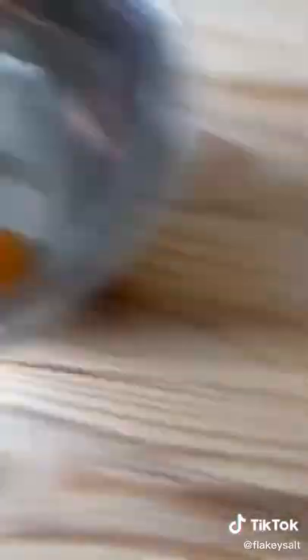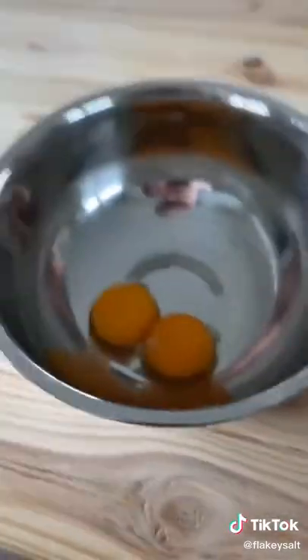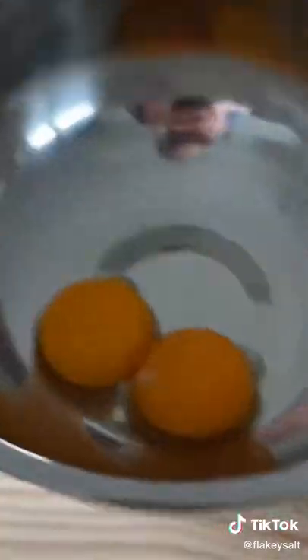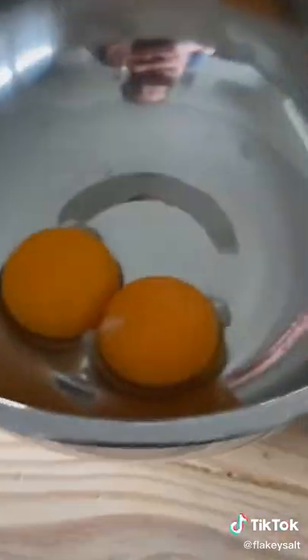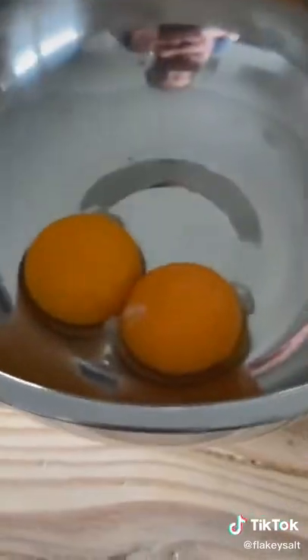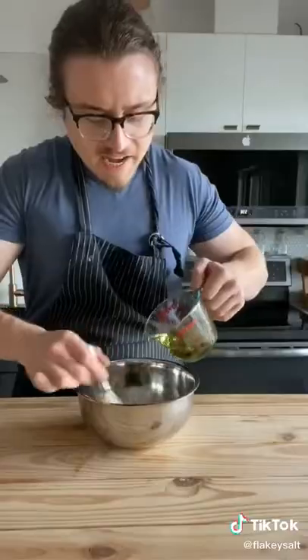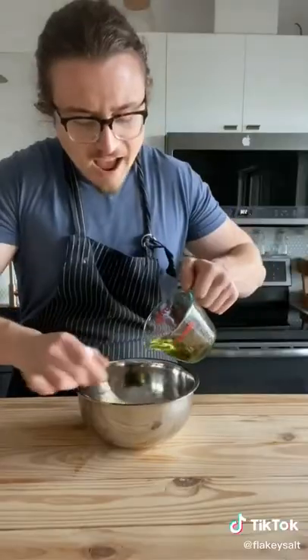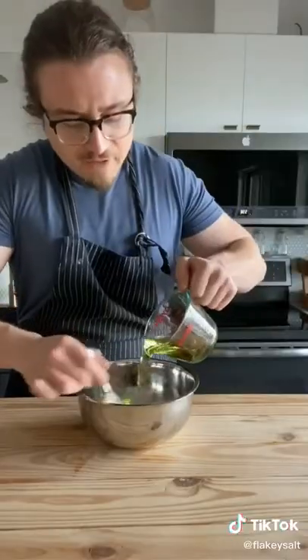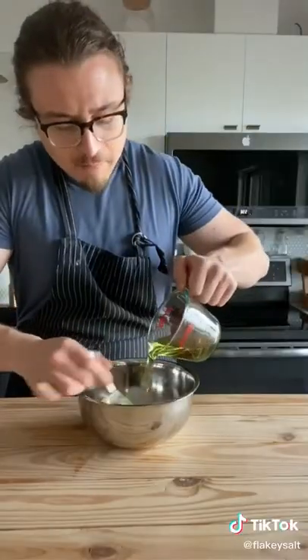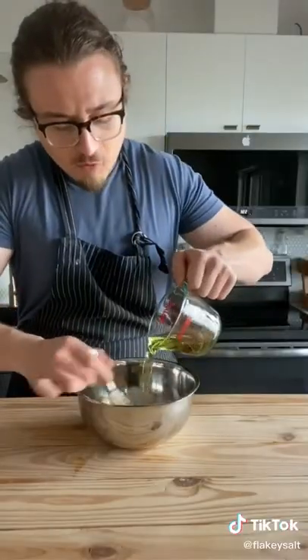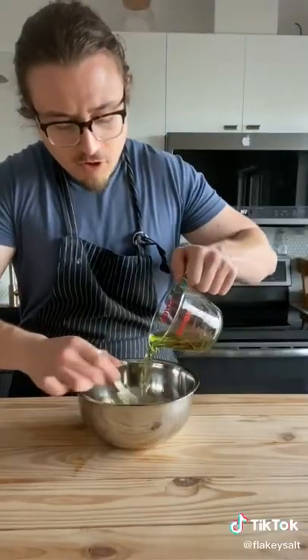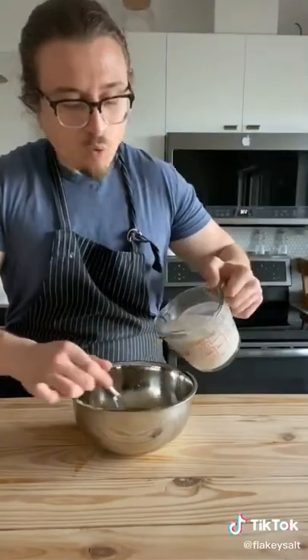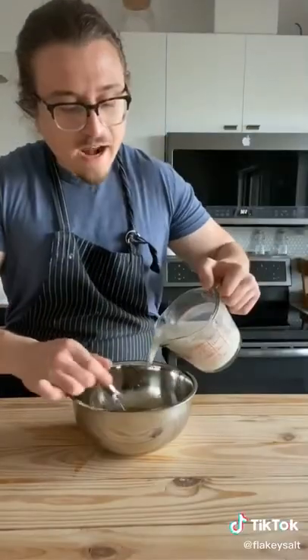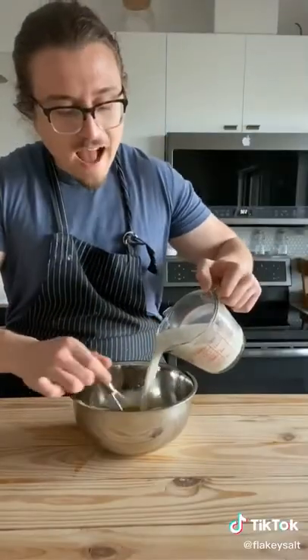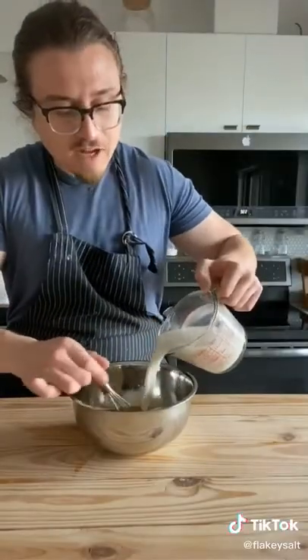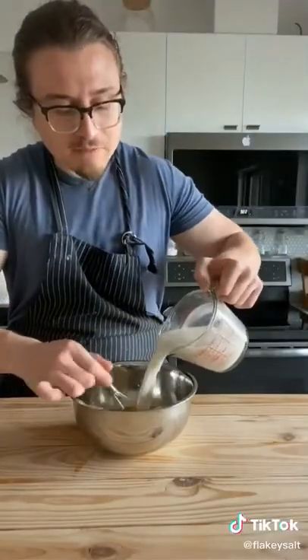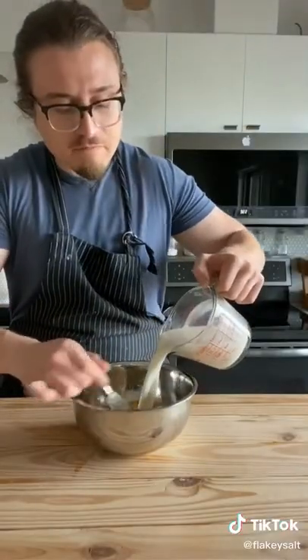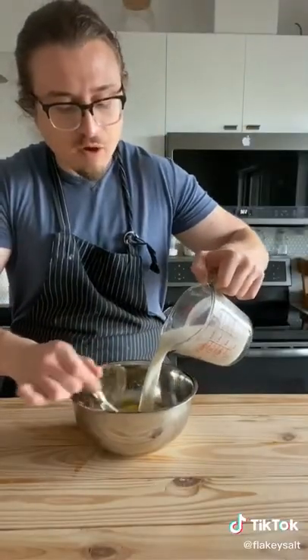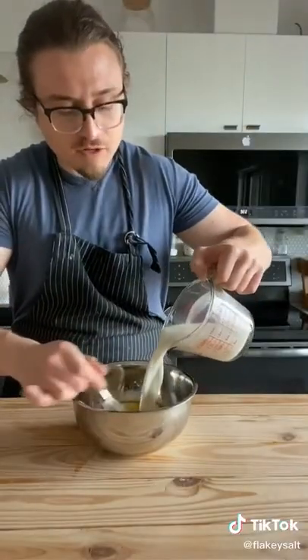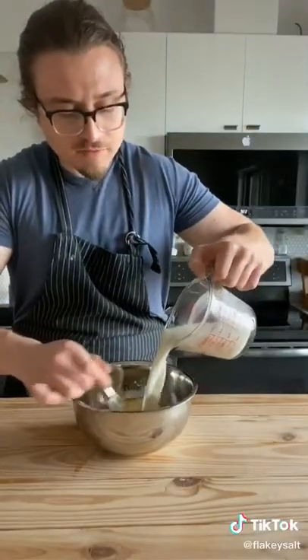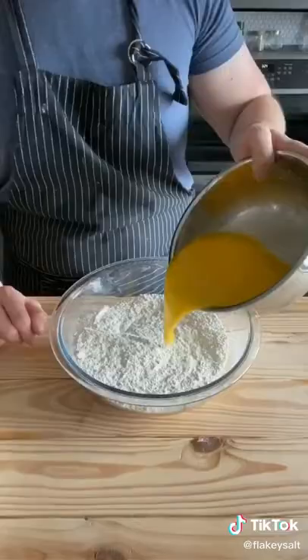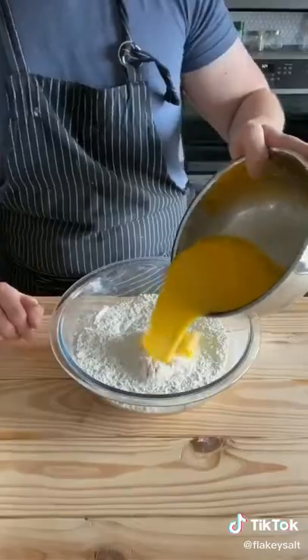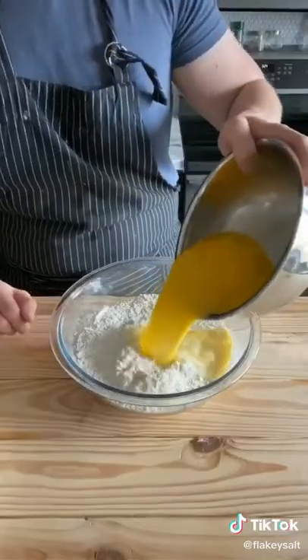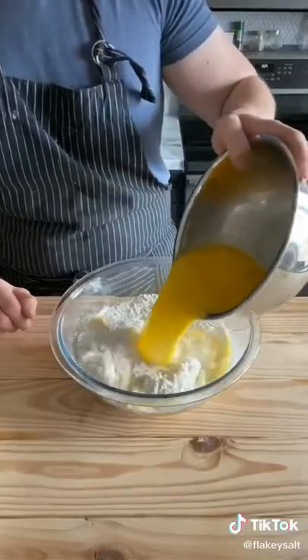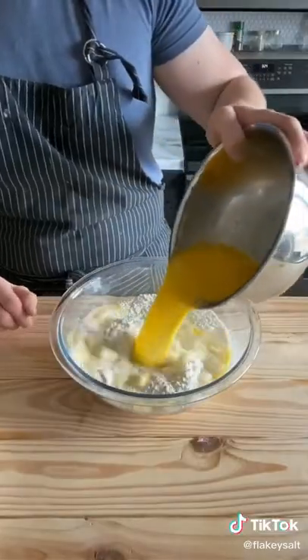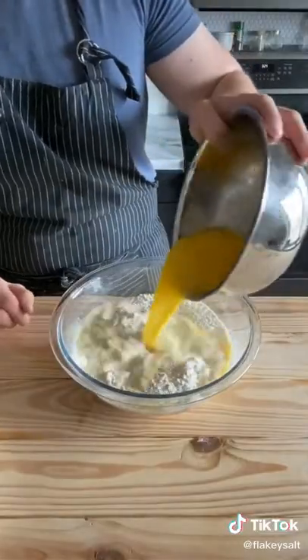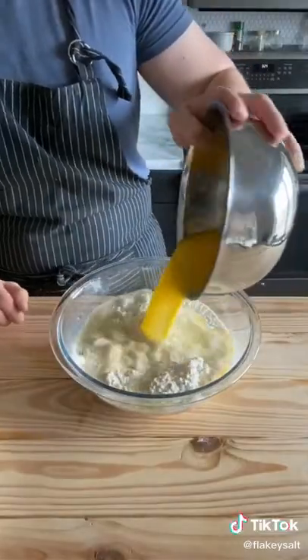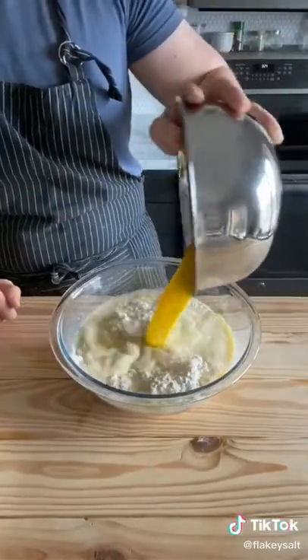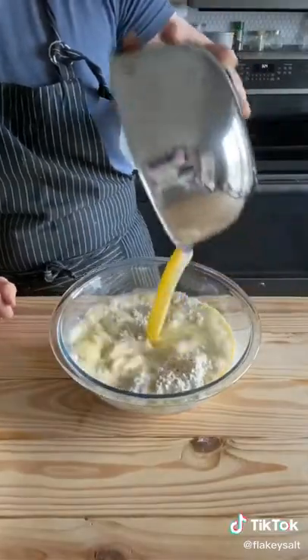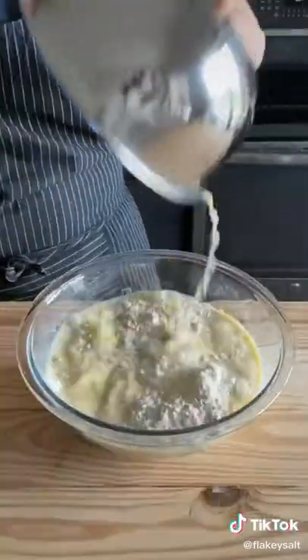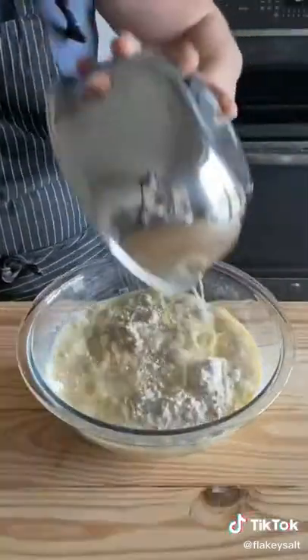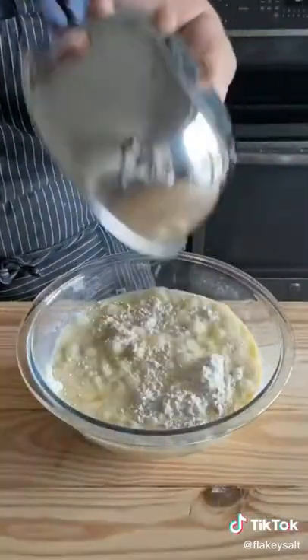Get a half a cup of oil and one and a half cups of milk. Add the yolk and milk to the flour.